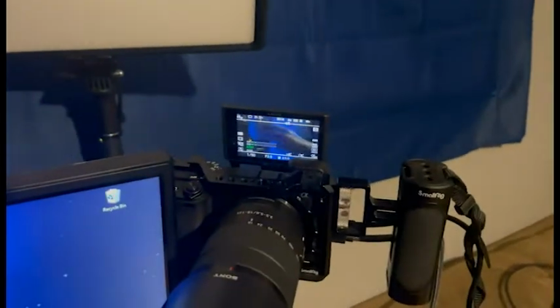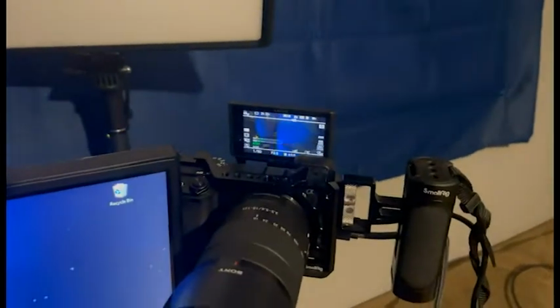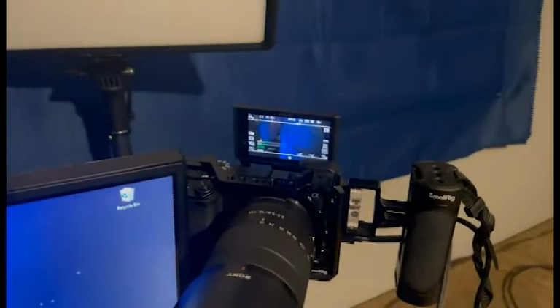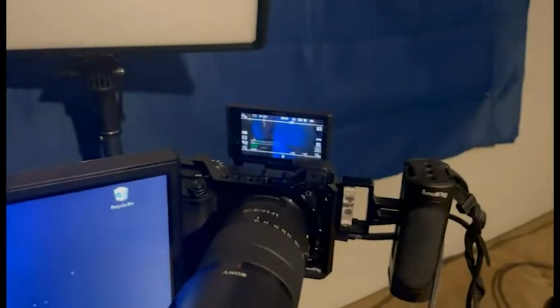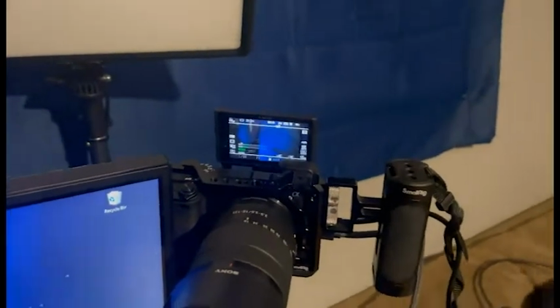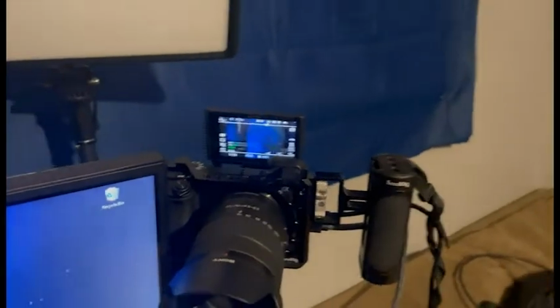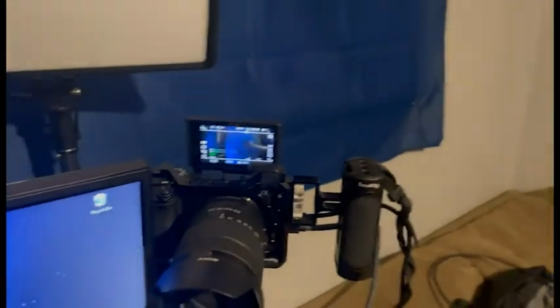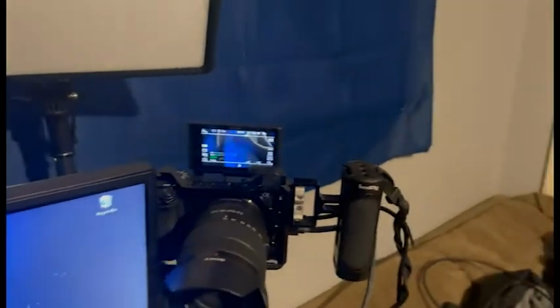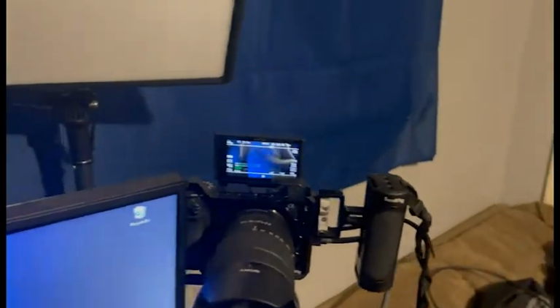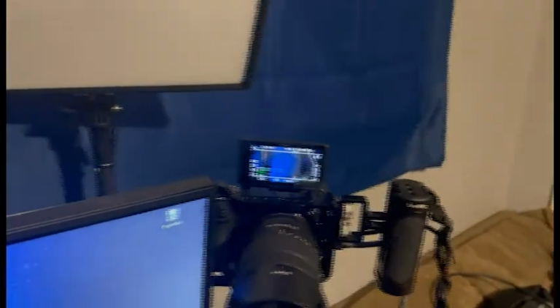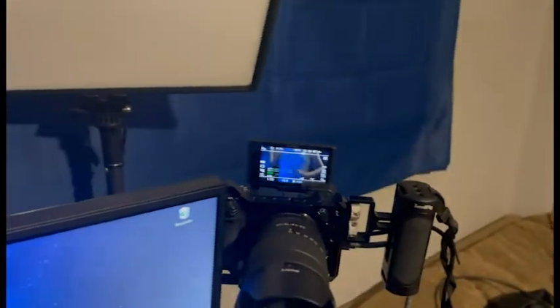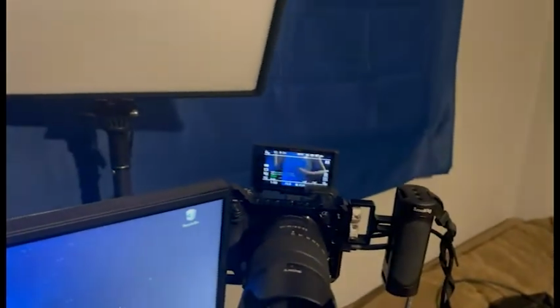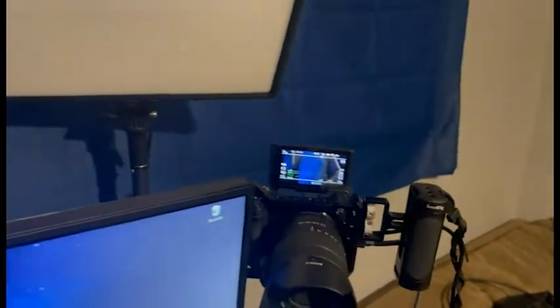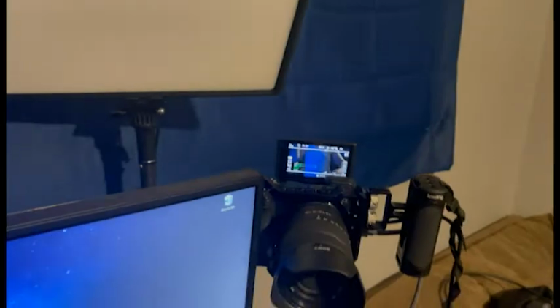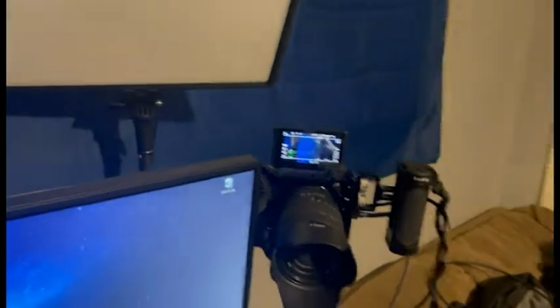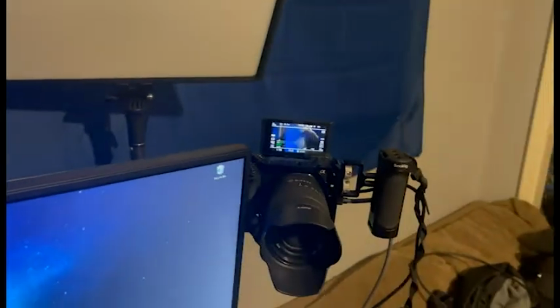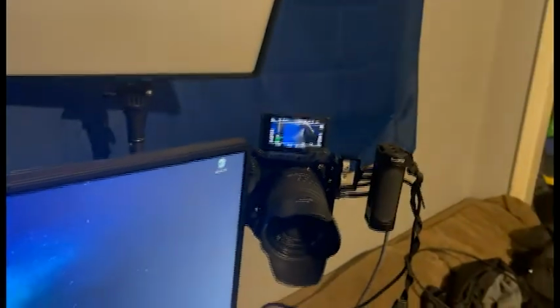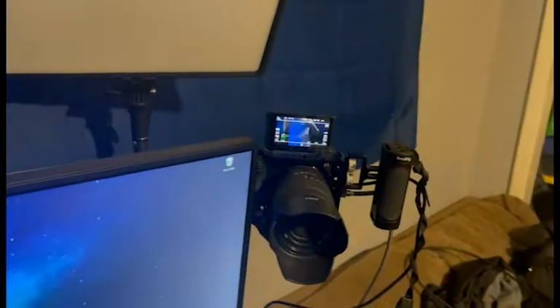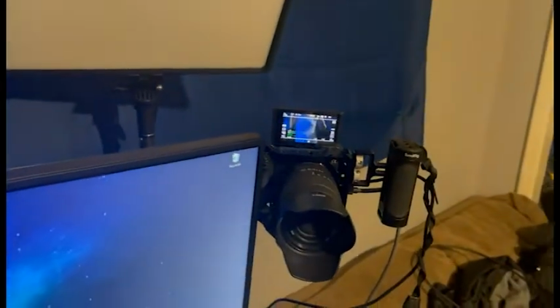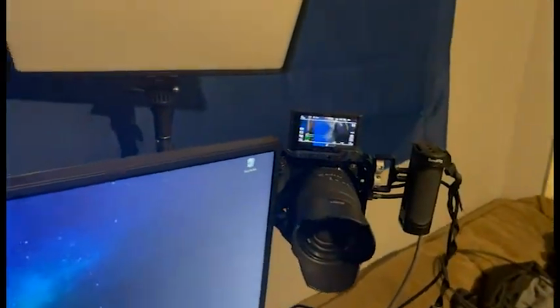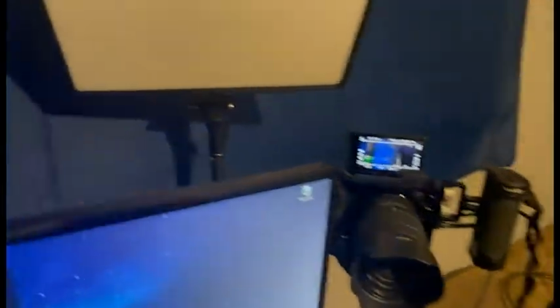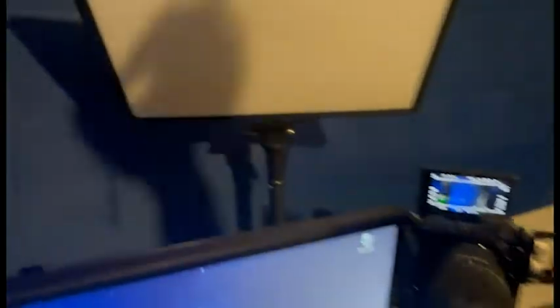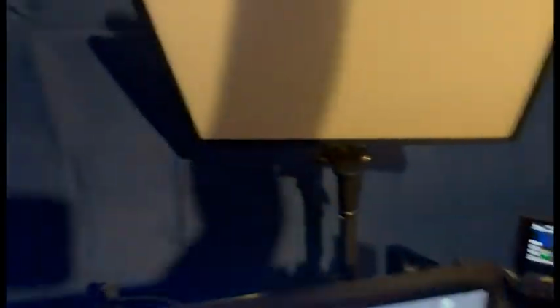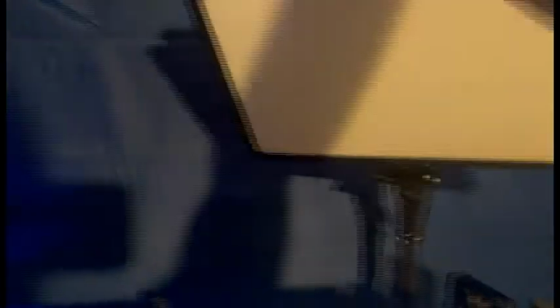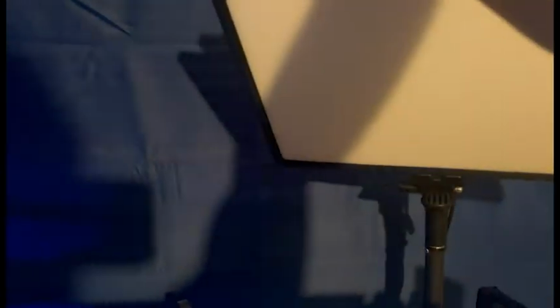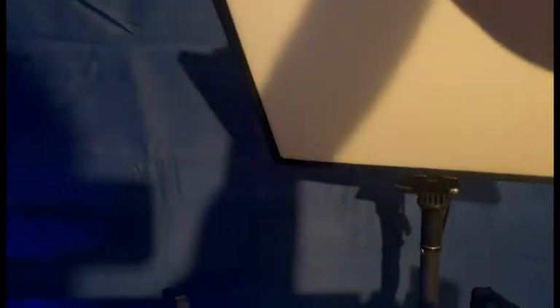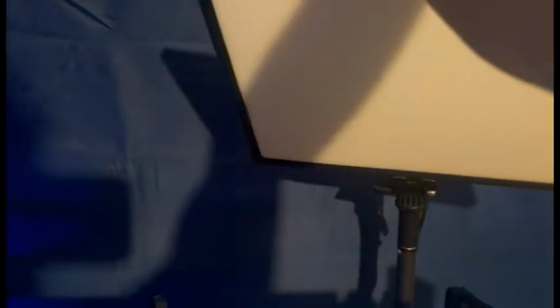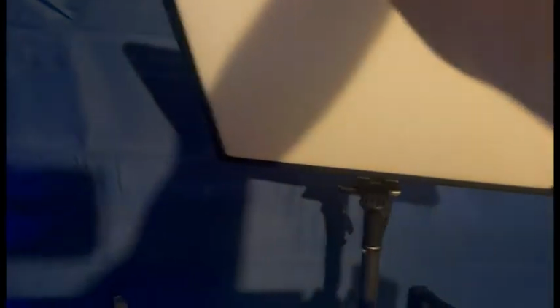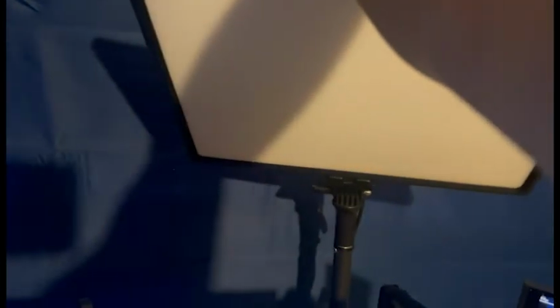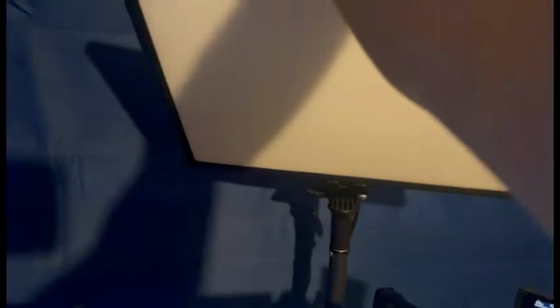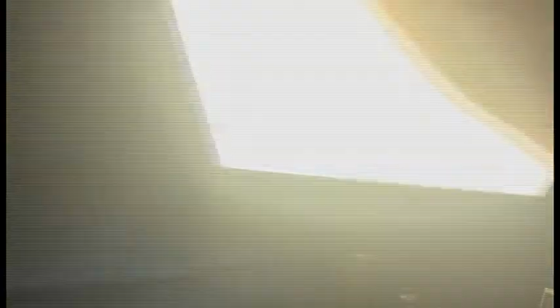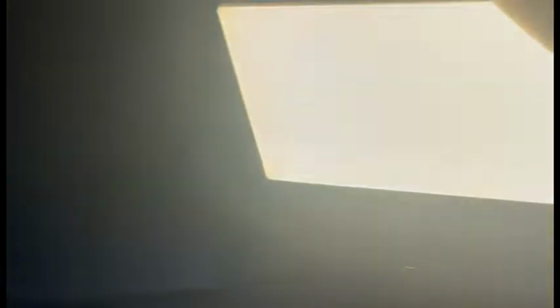Got this camera on — don't pay attention to the fact that I'm not wearing a proper shirt right now. Kinda just woke up. Let's get the lights on.